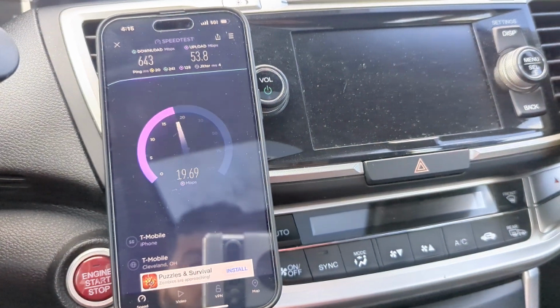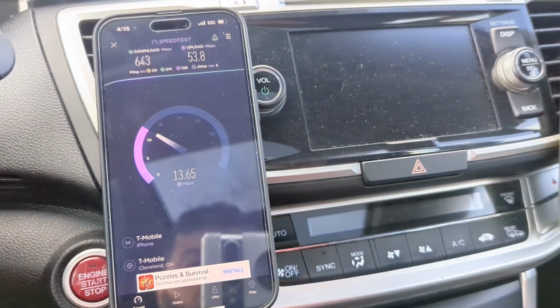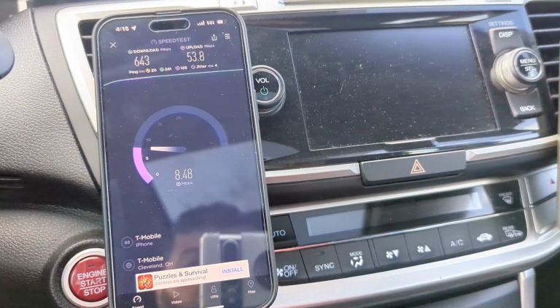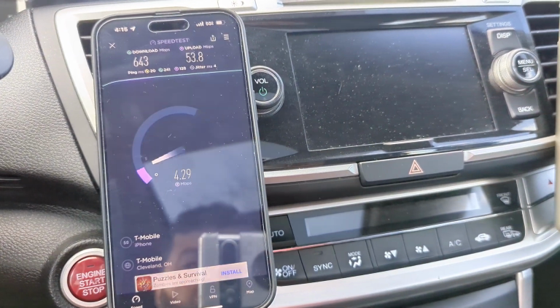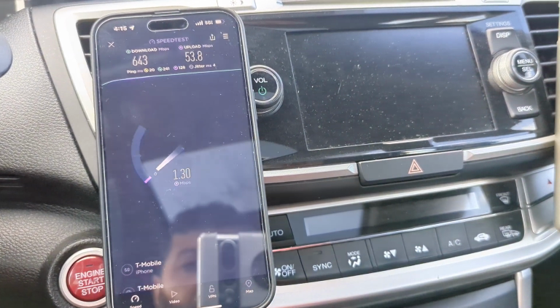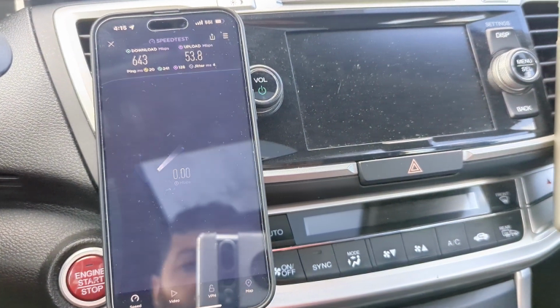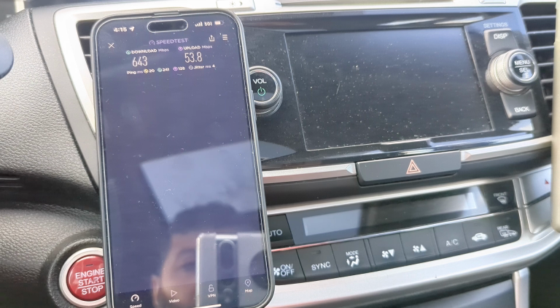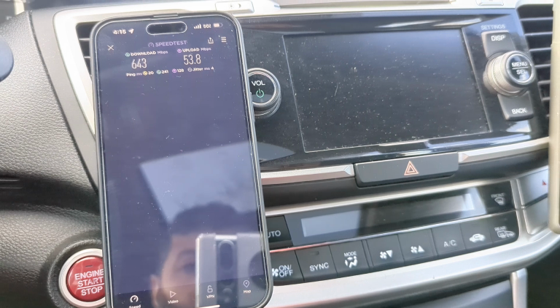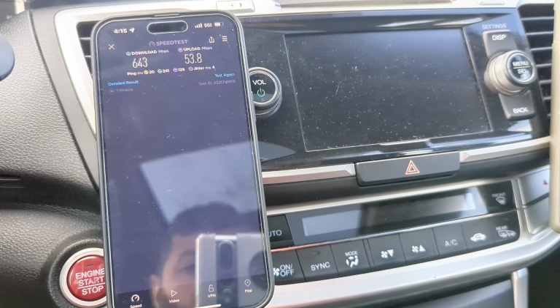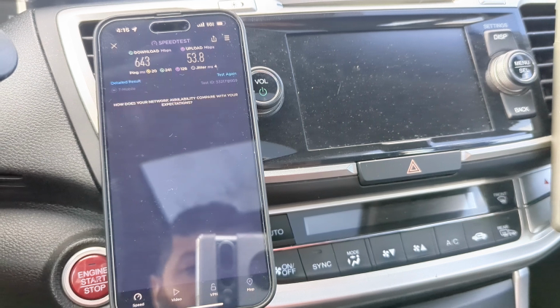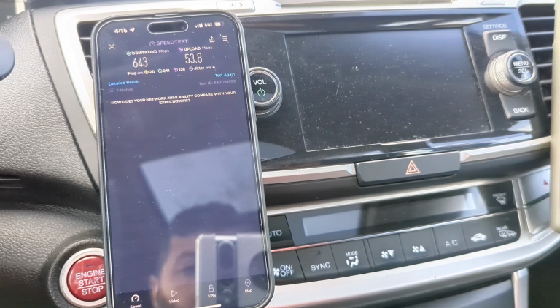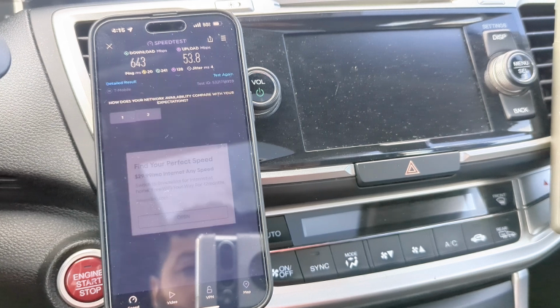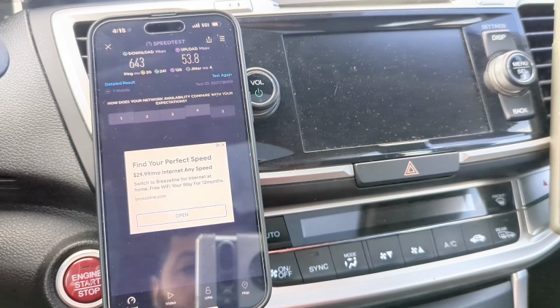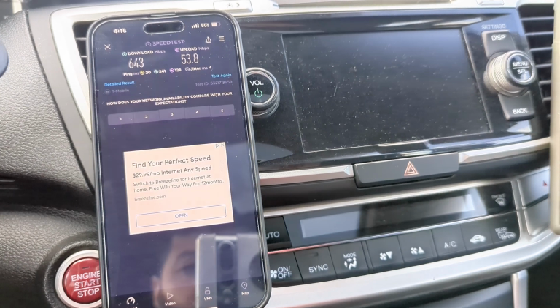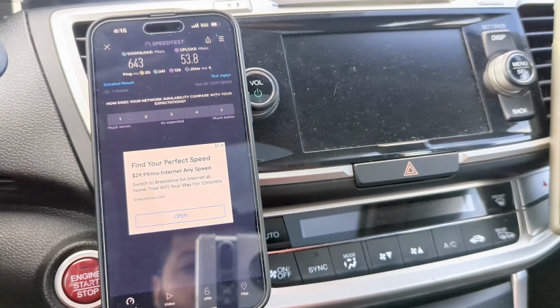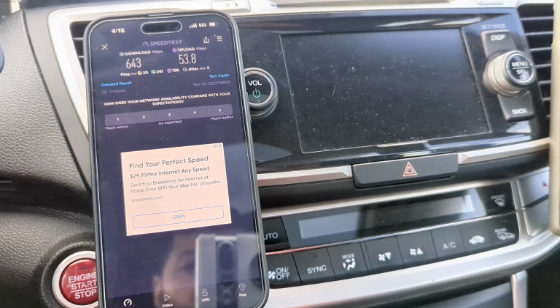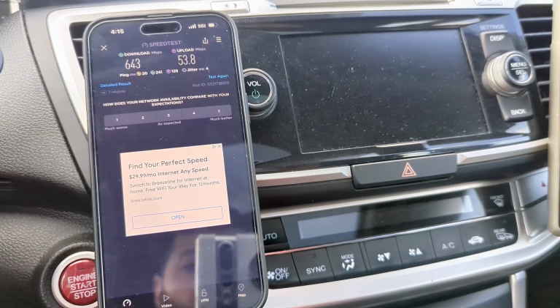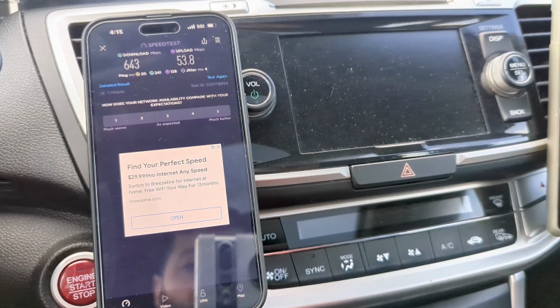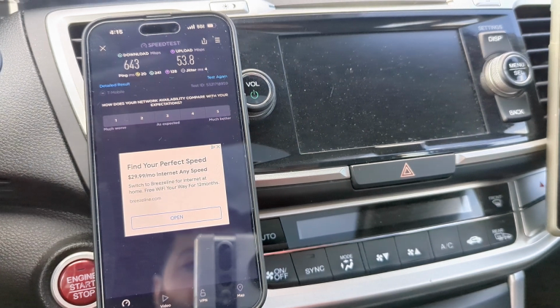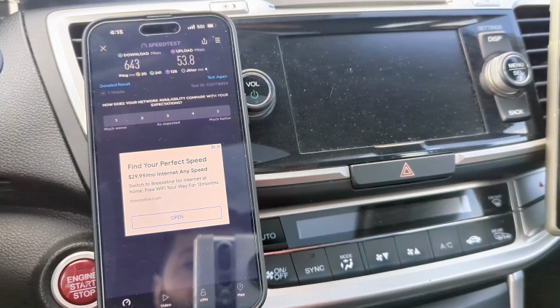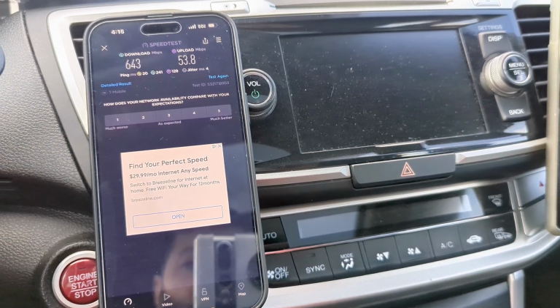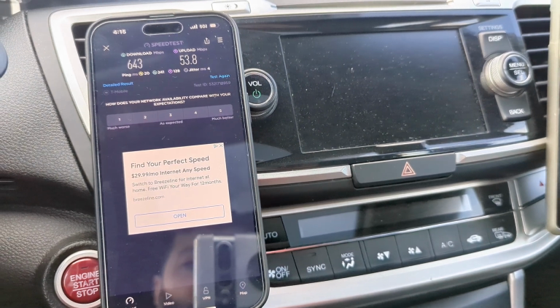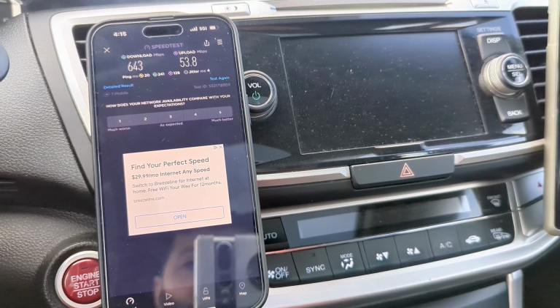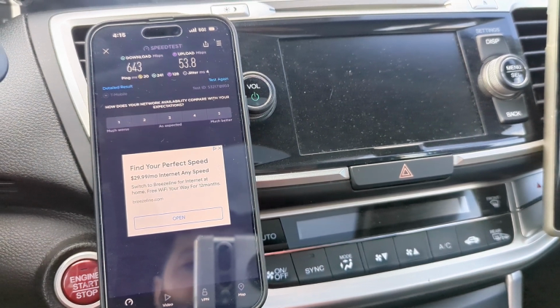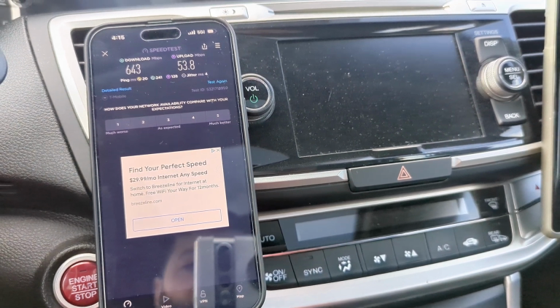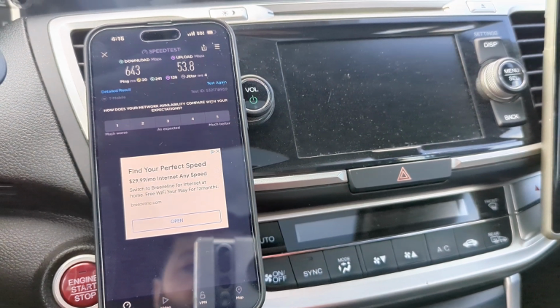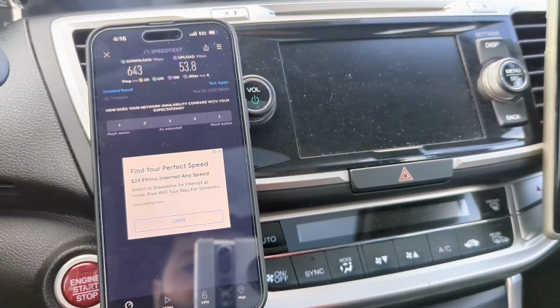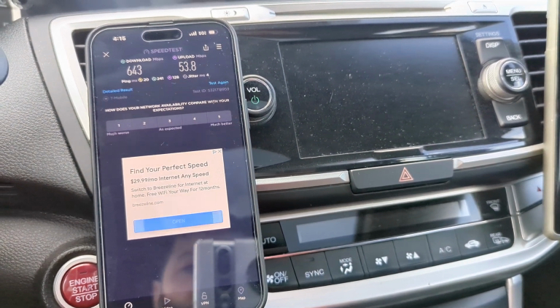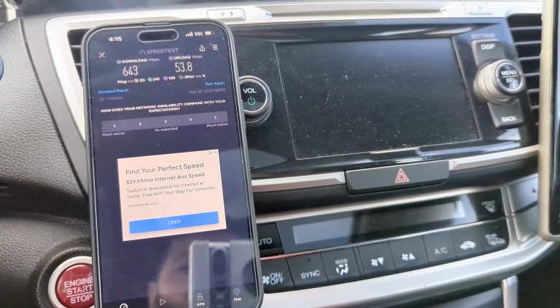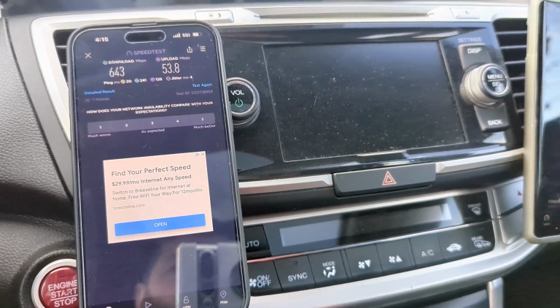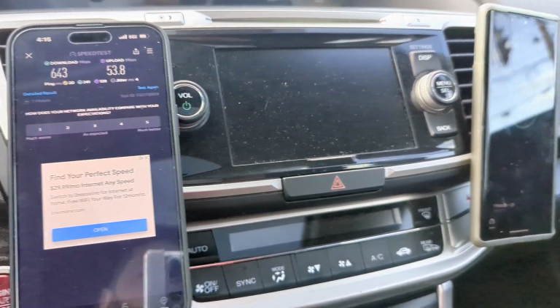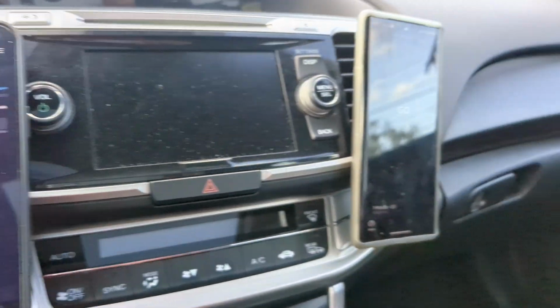All right — 20 ping, 4 jitter, 643 down, 53.8 up.